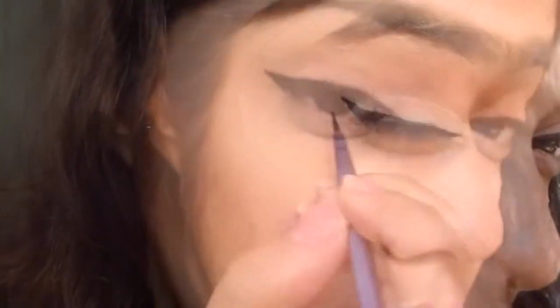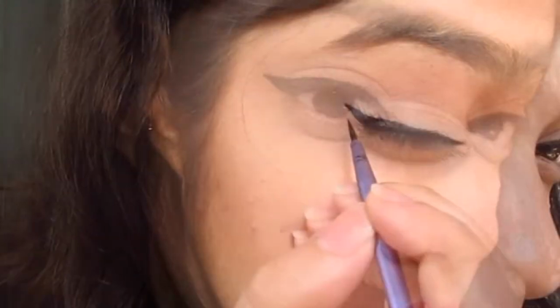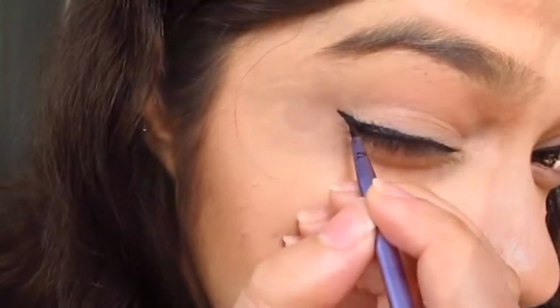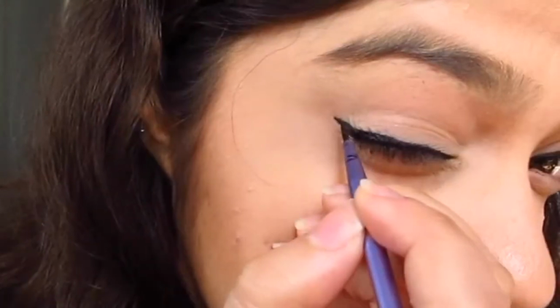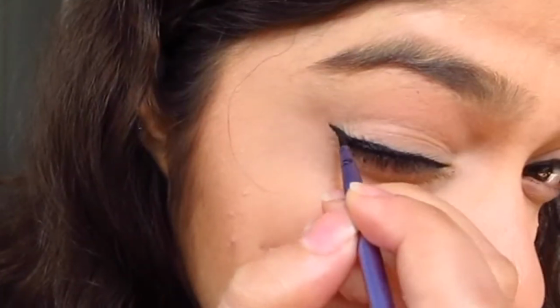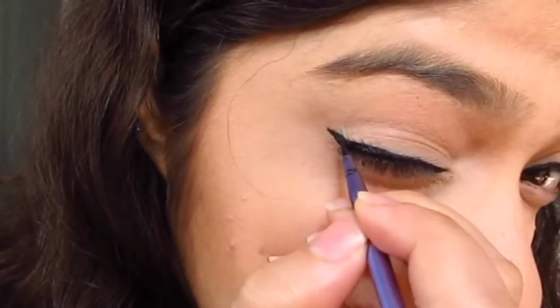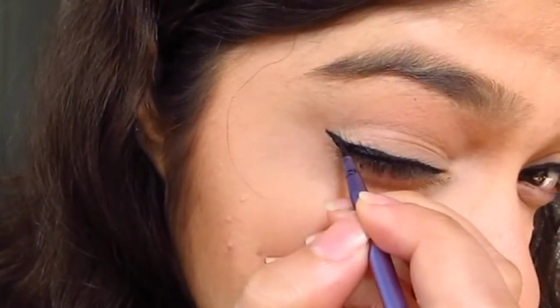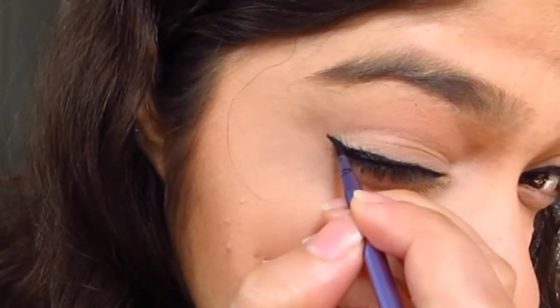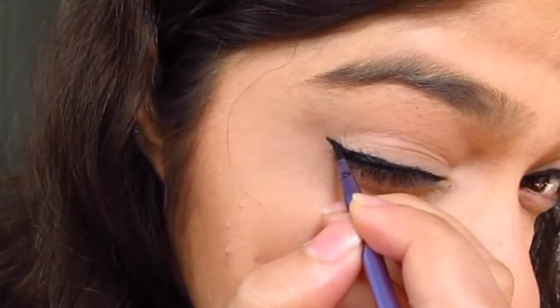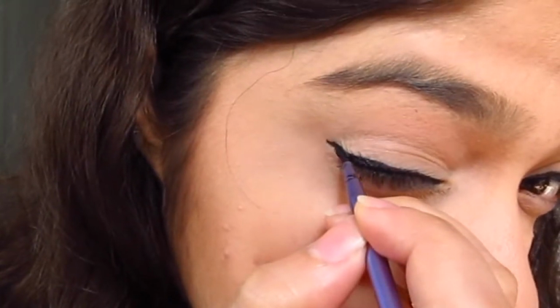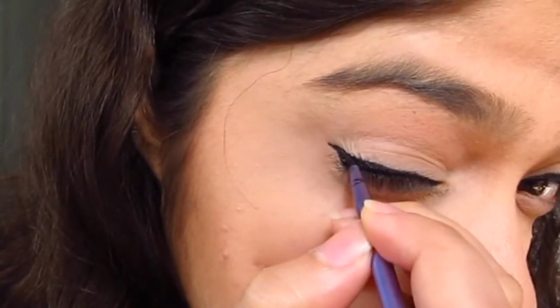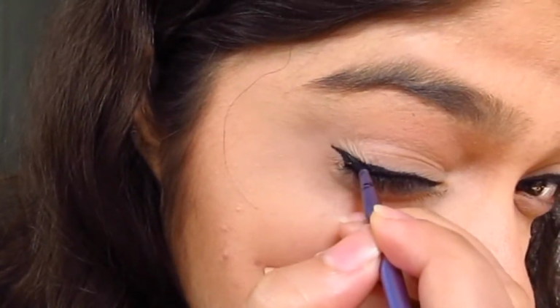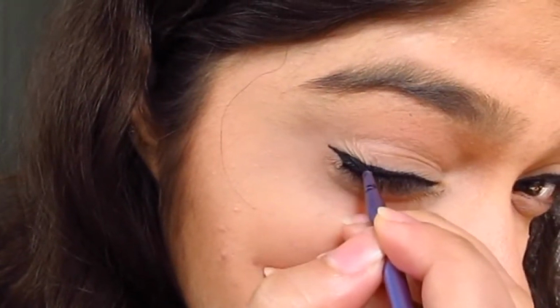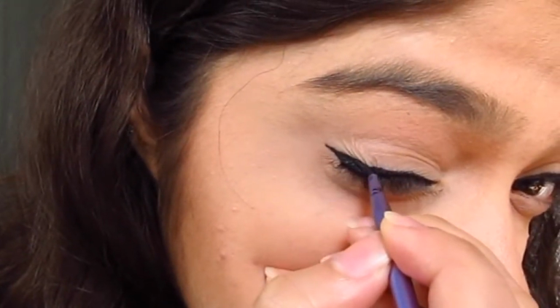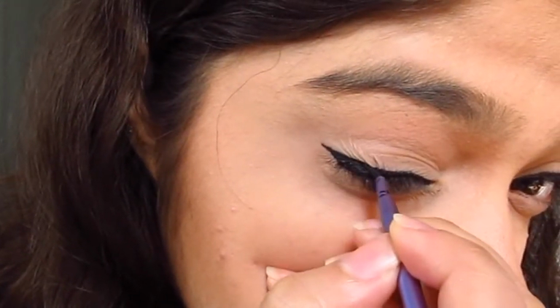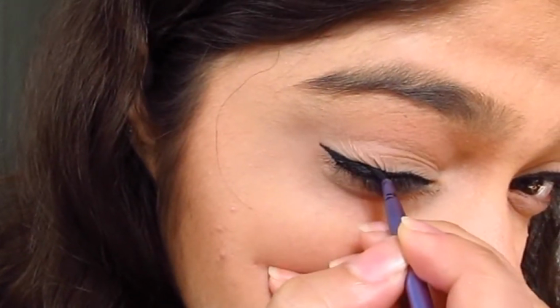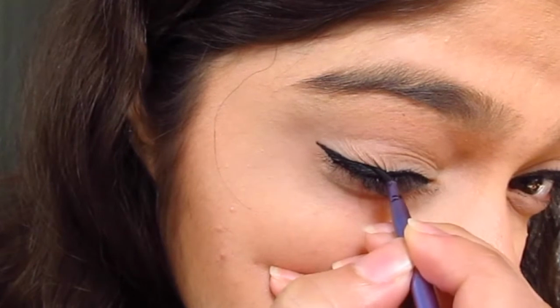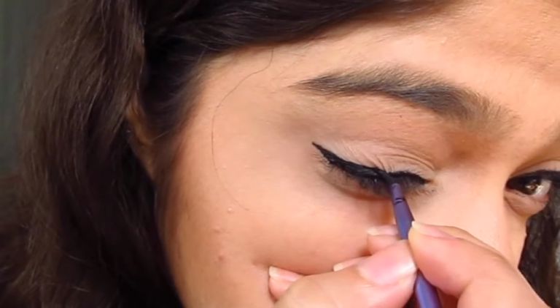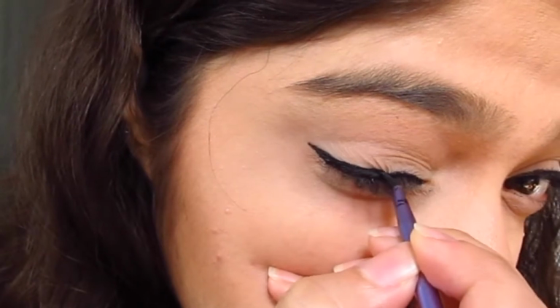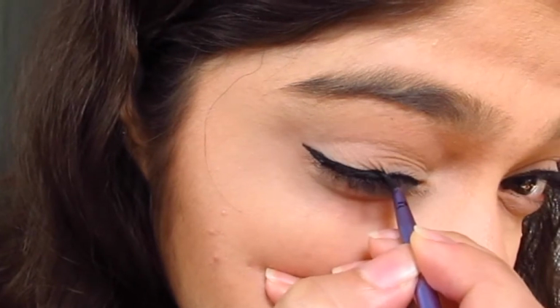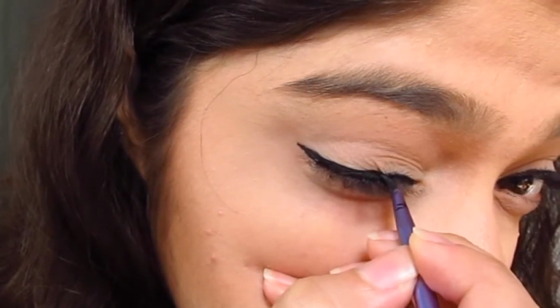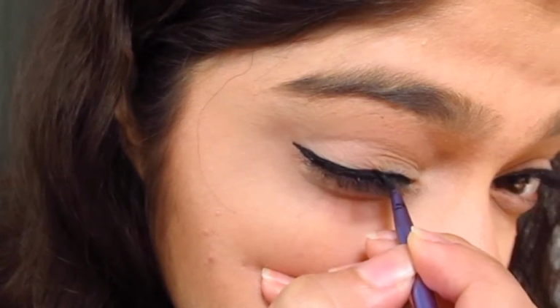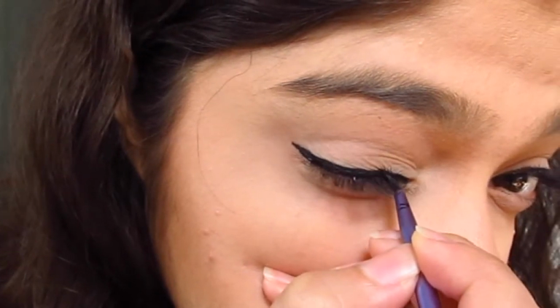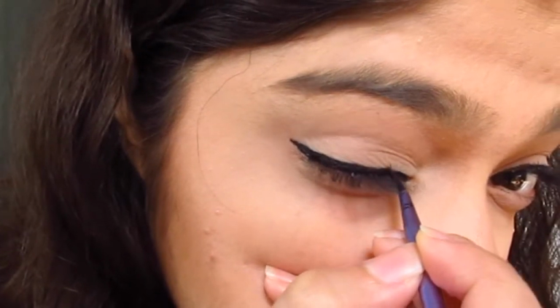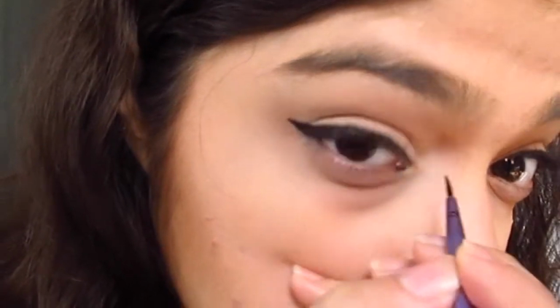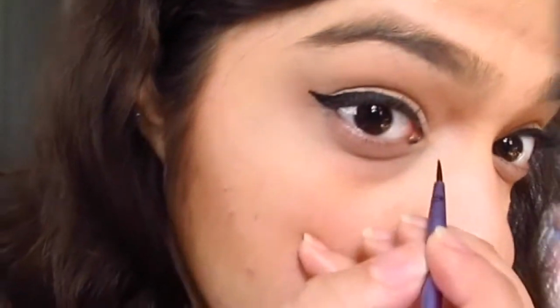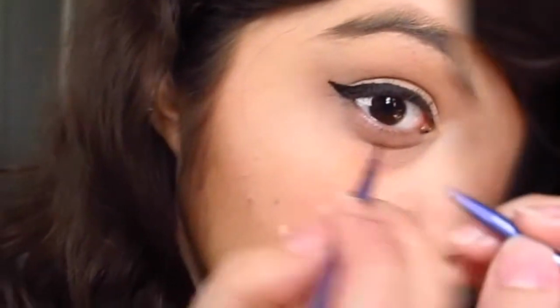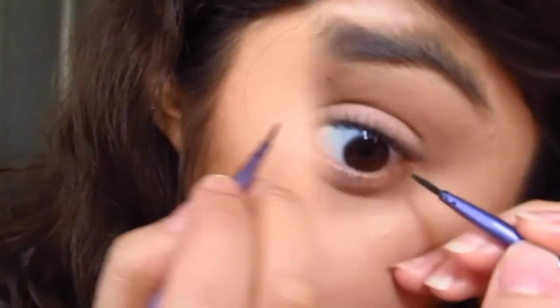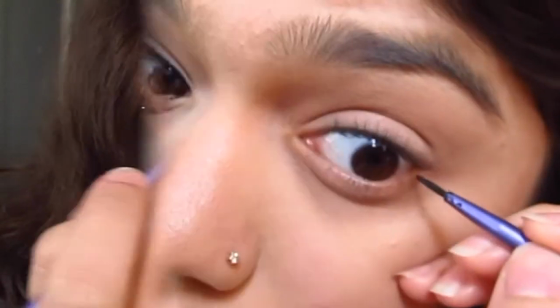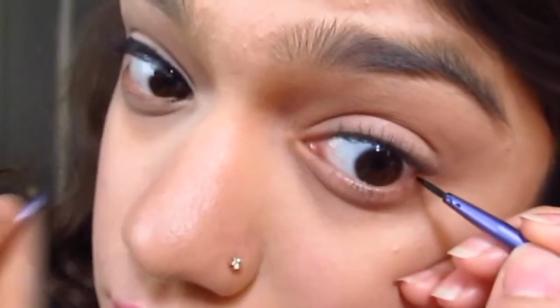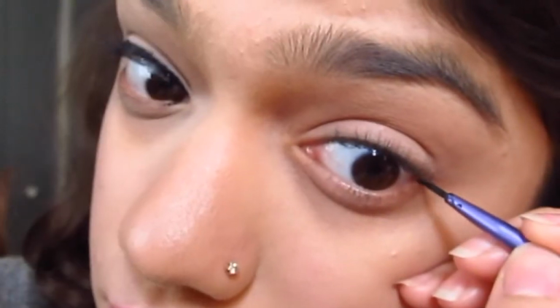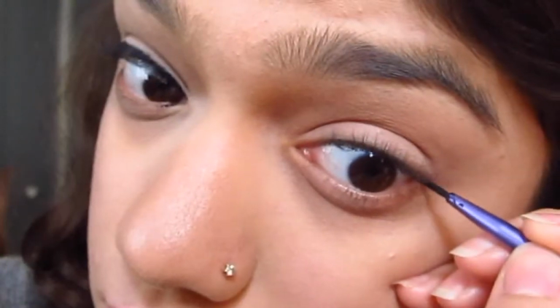You can neaten it up after you've basically created your eyeliner — neaten it up, sharpen your wing, maybe elongate it a little bit like I did — and you're done.